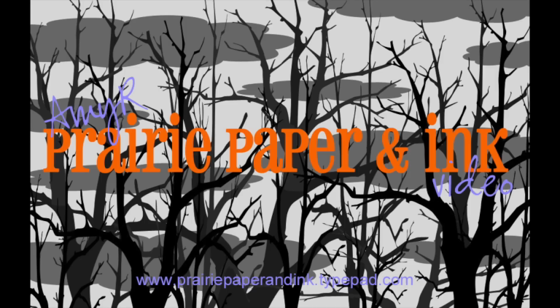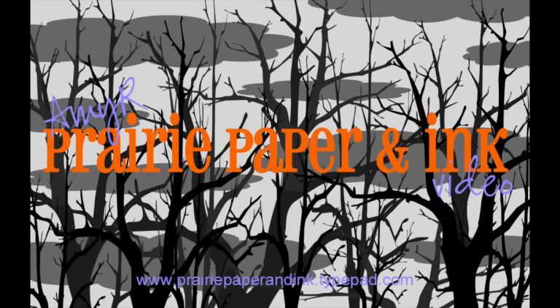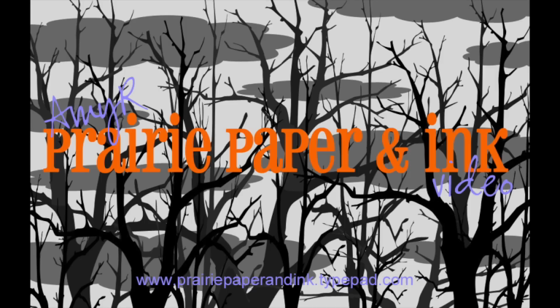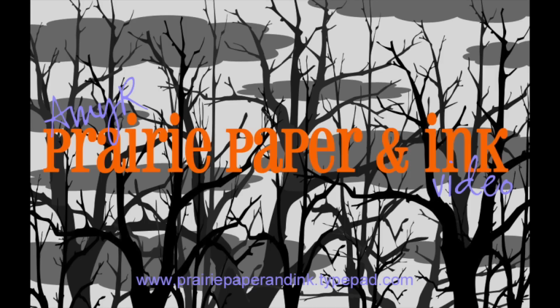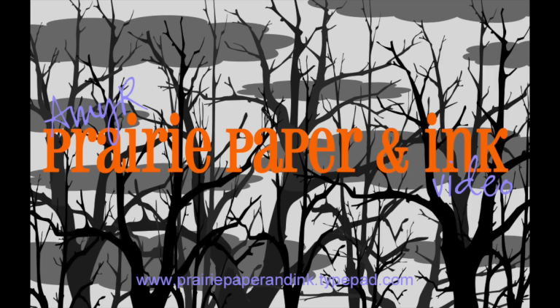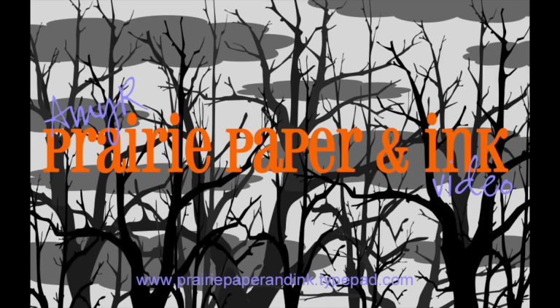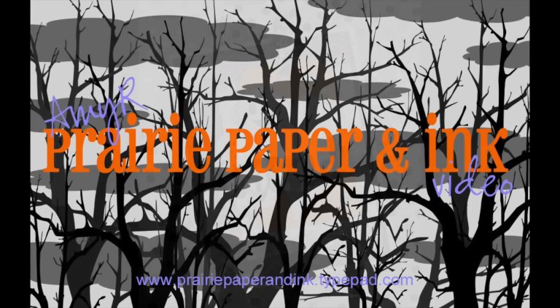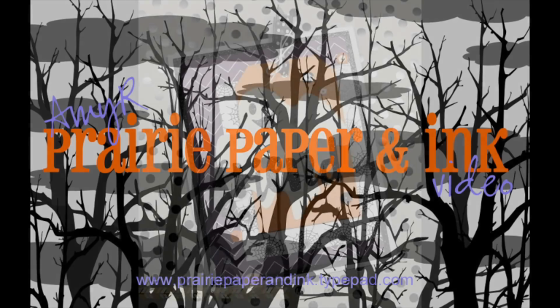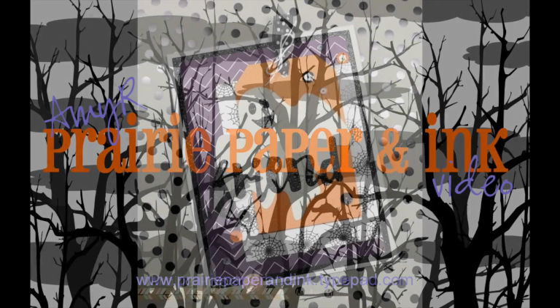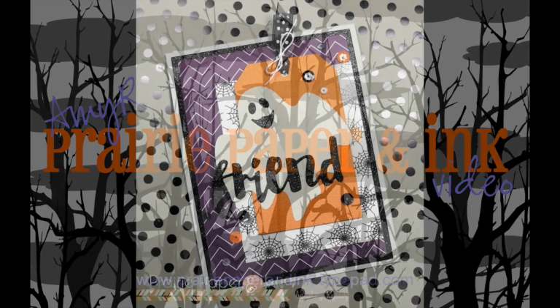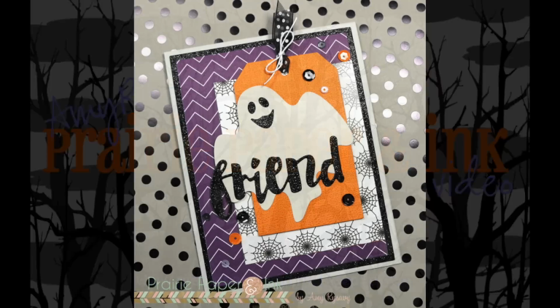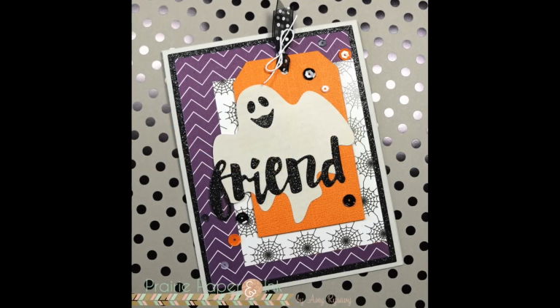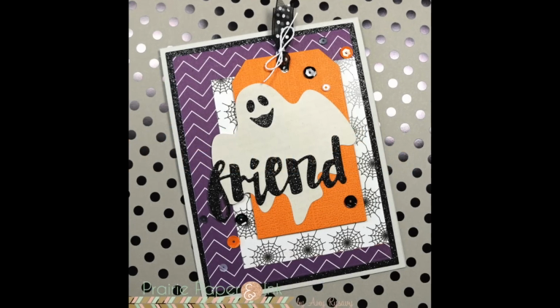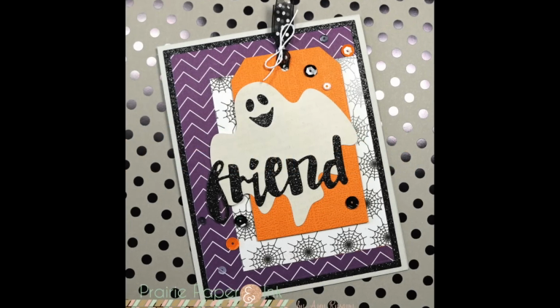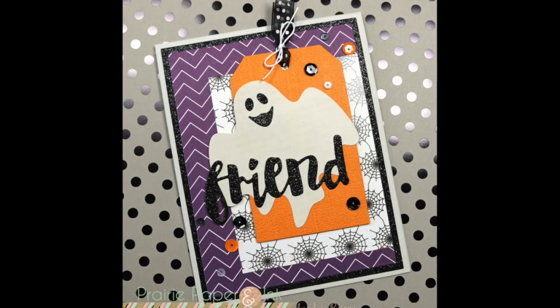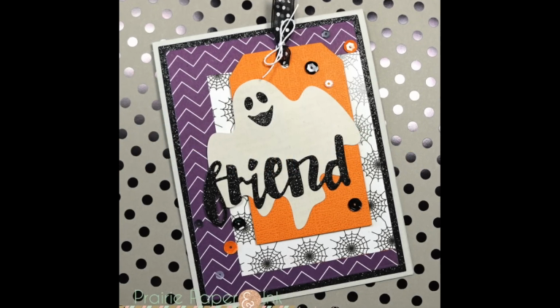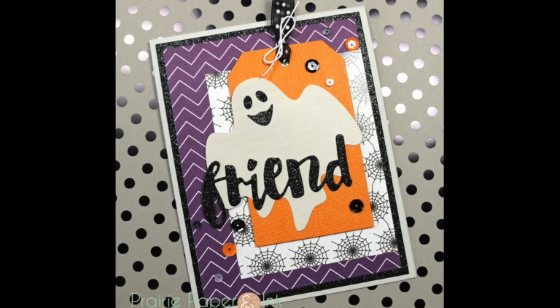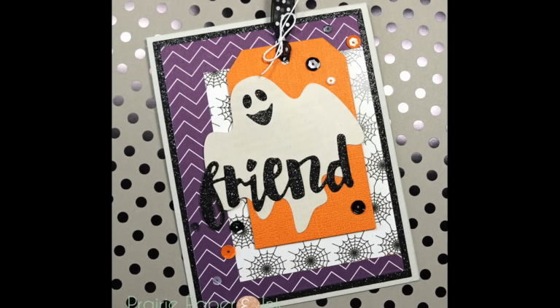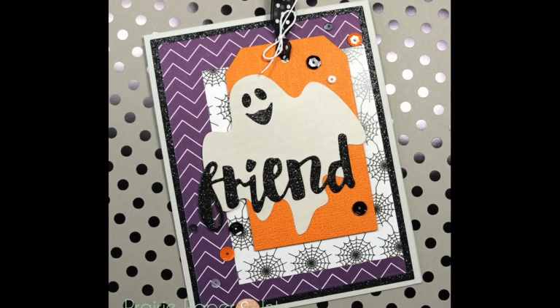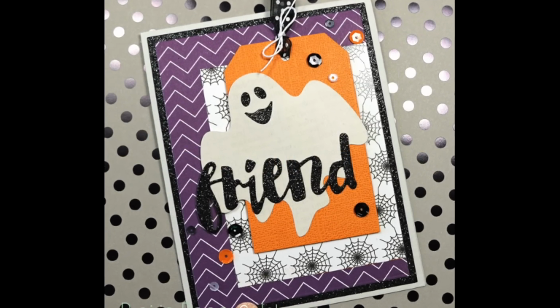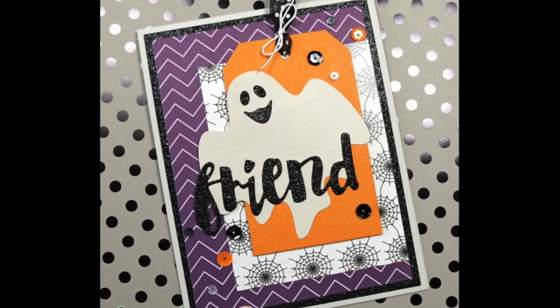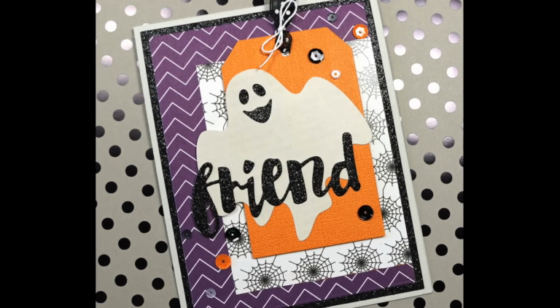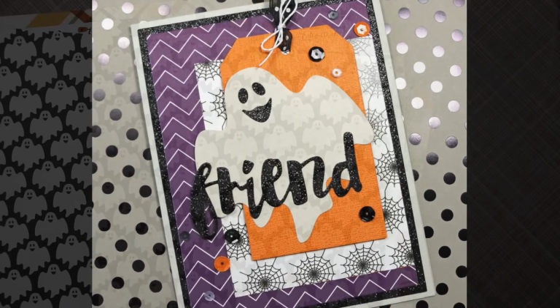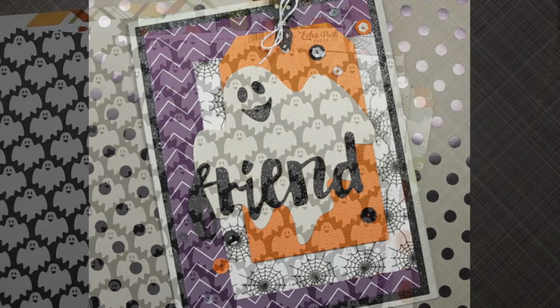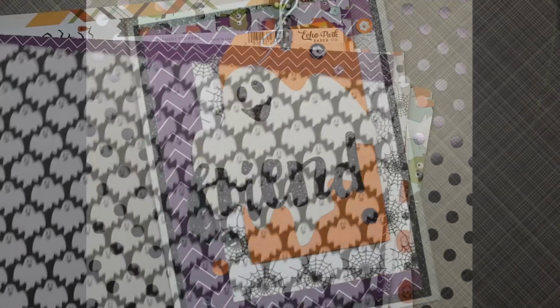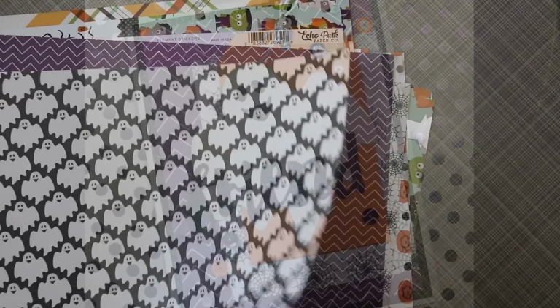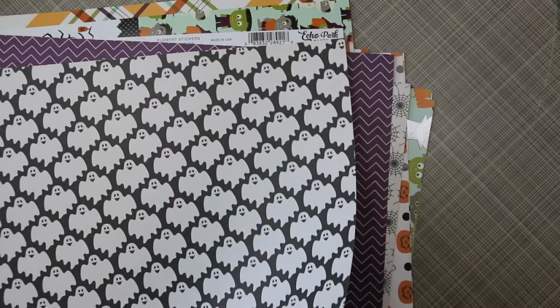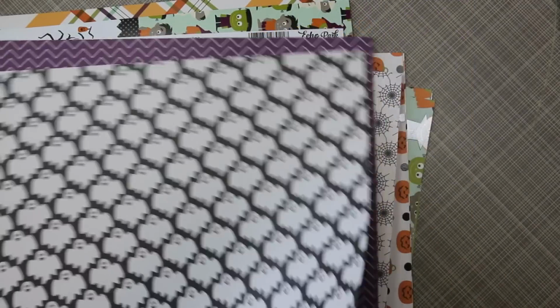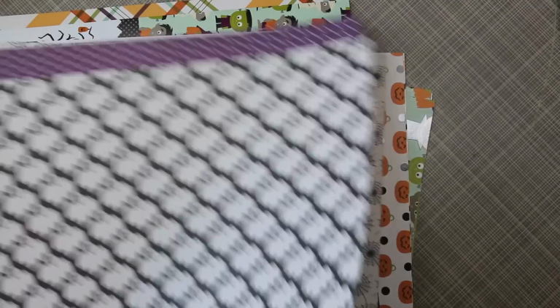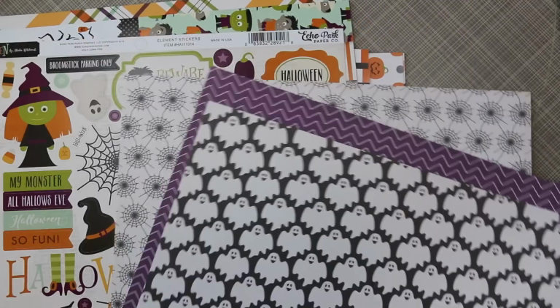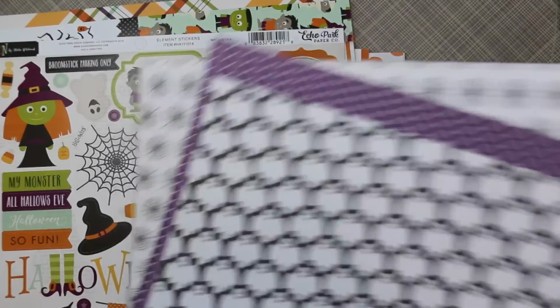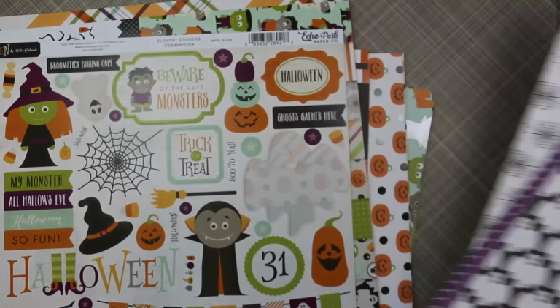Hello everyone! Amy R here with Prairie Paper and Ink, and here is video number two of my 2016 Halloween series.